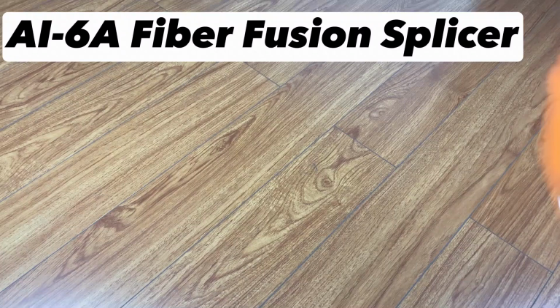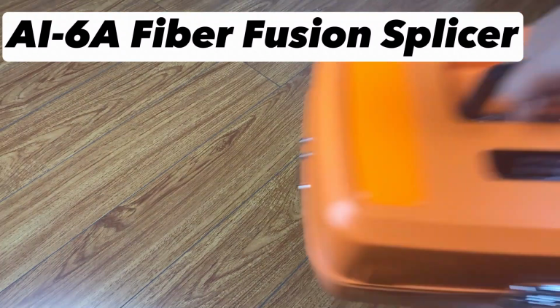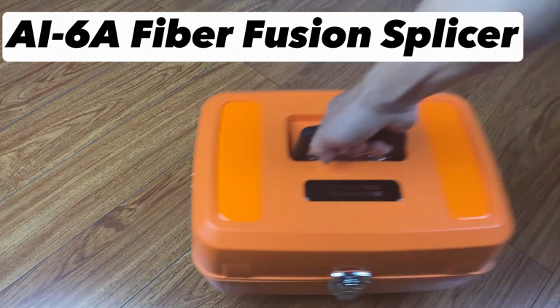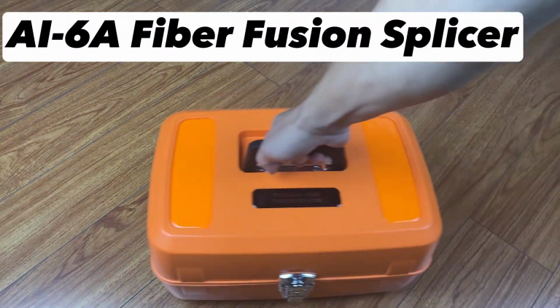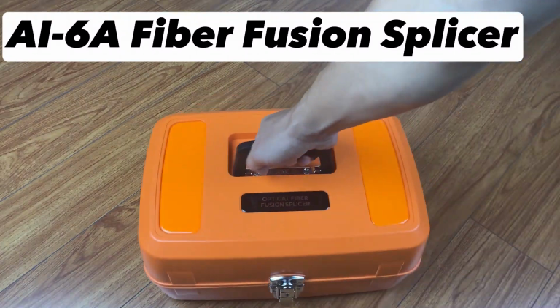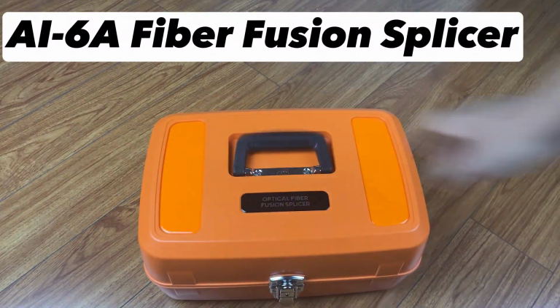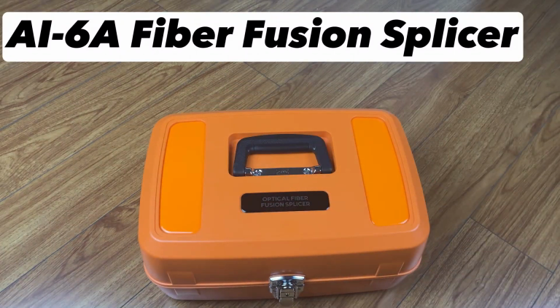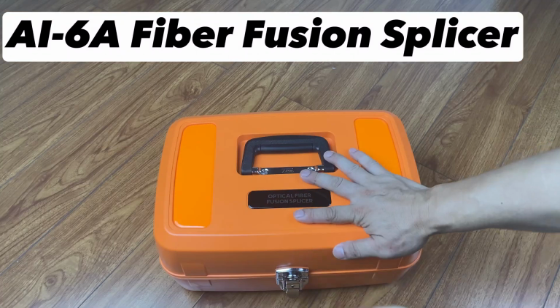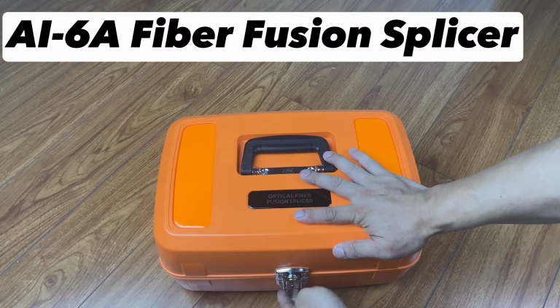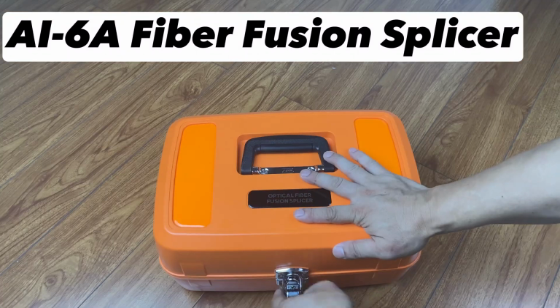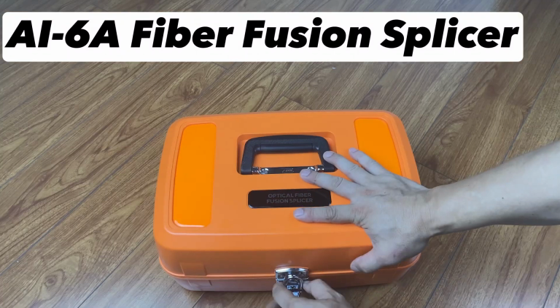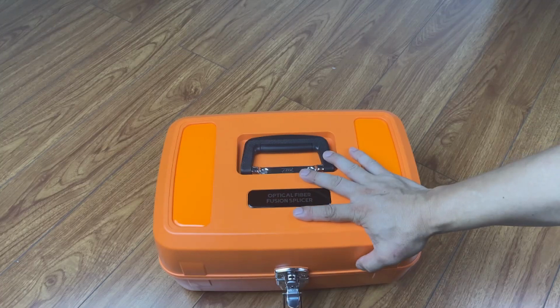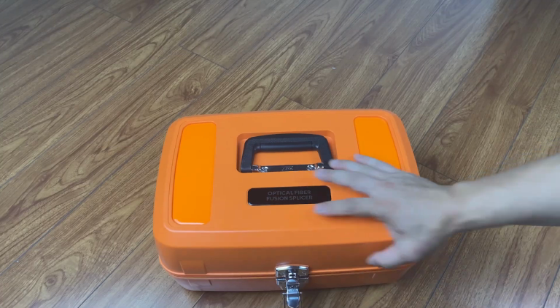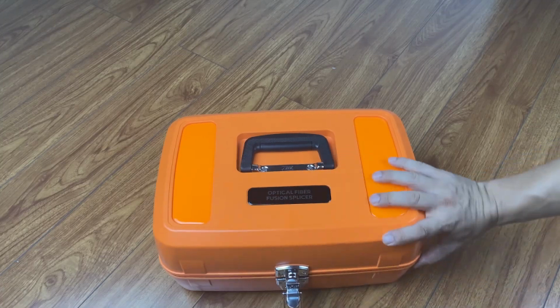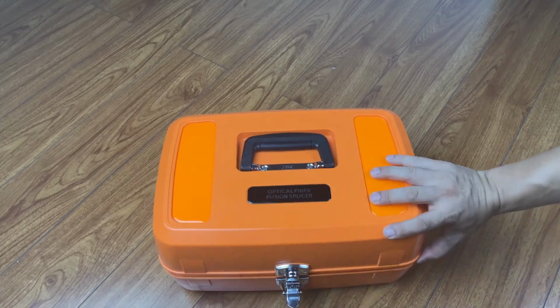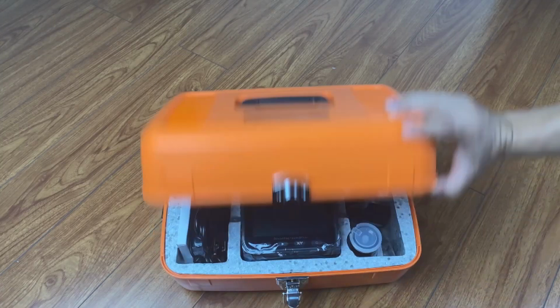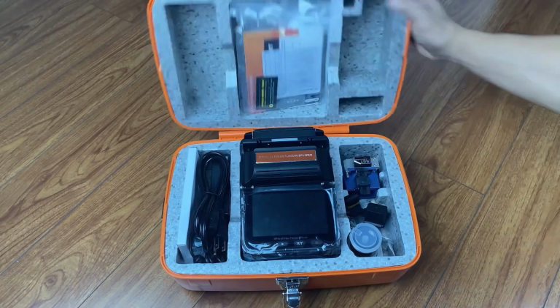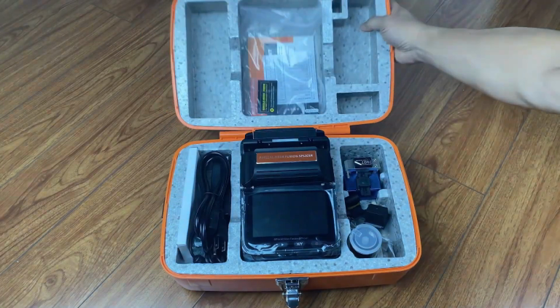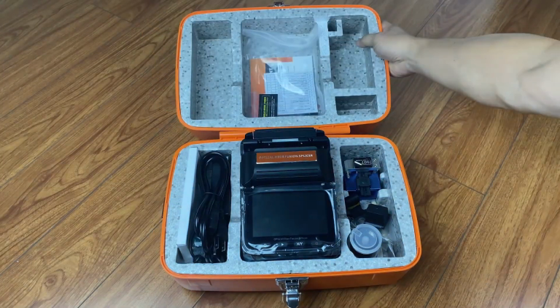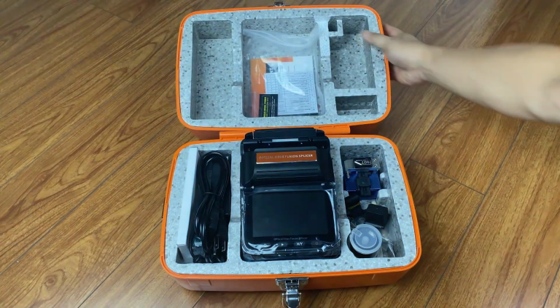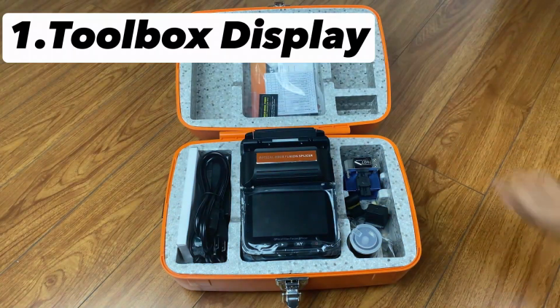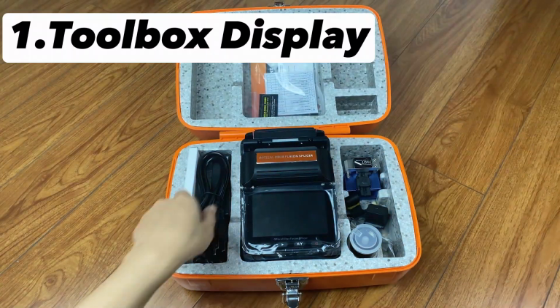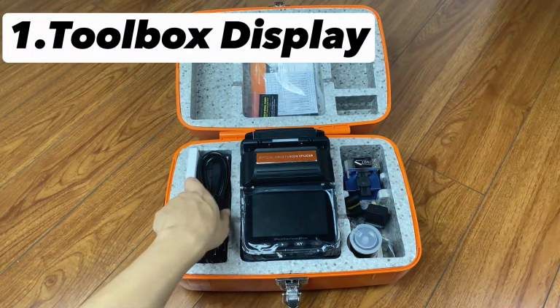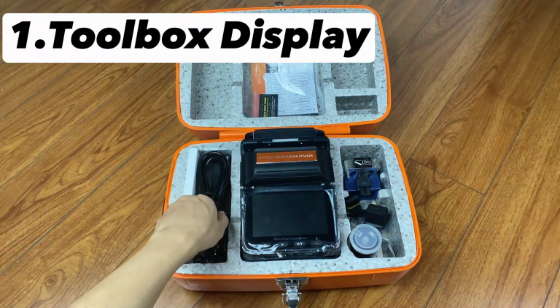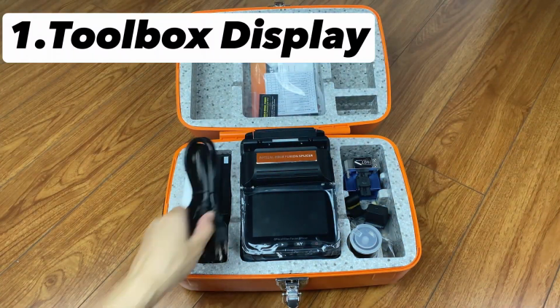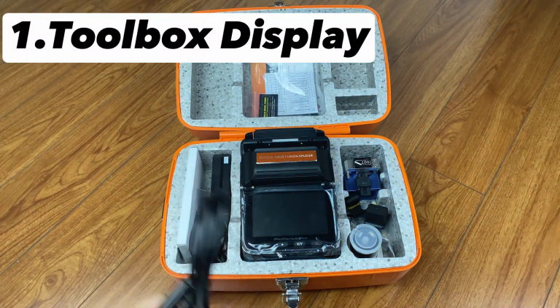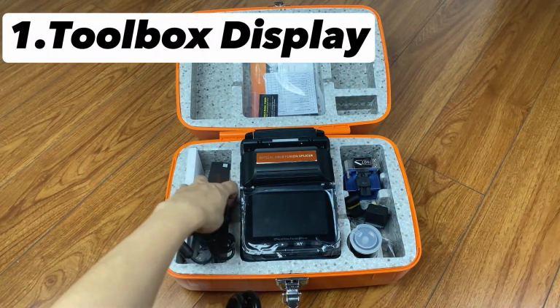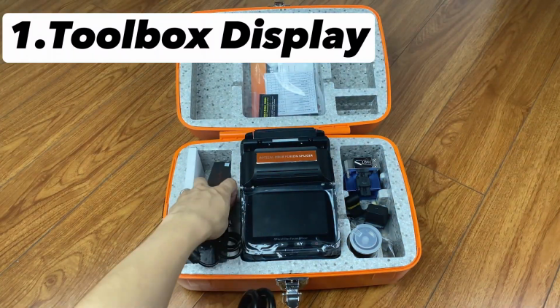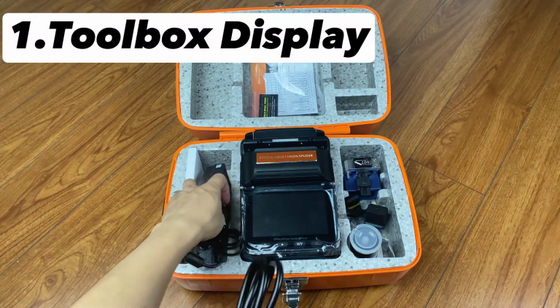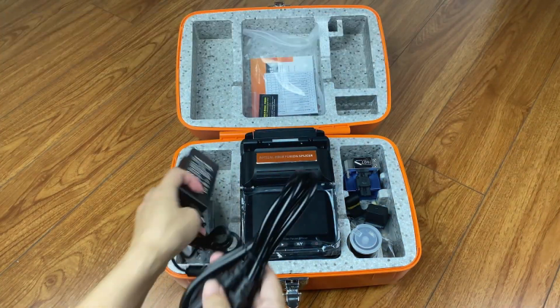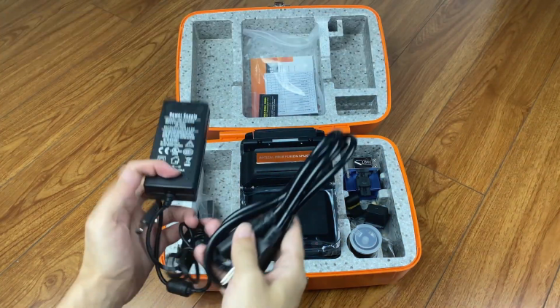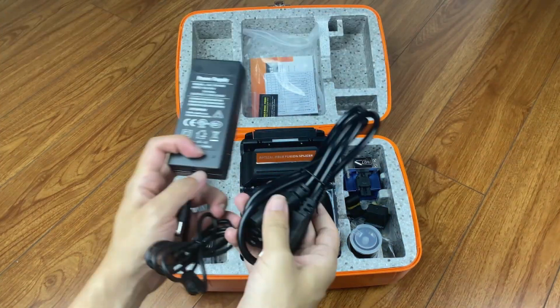AI6A Fibre Fusion Splicer. Toolbox Display.